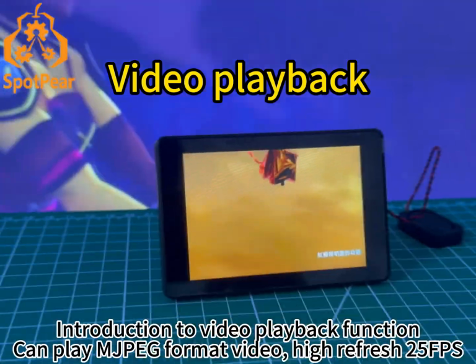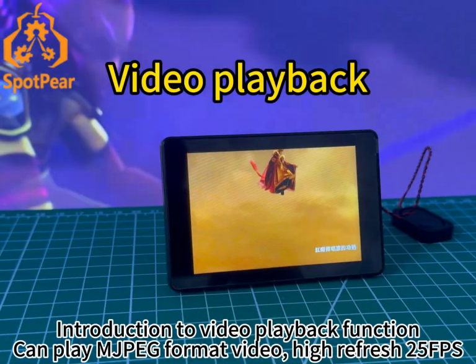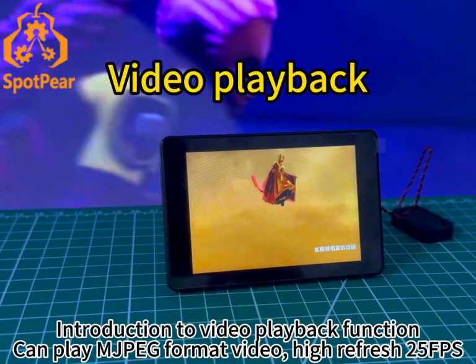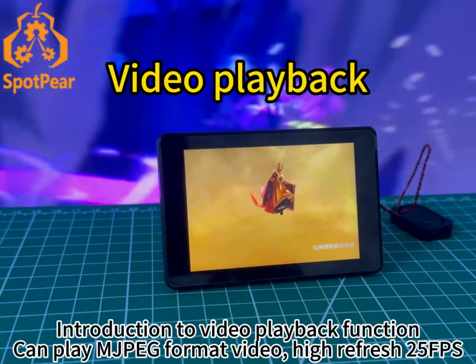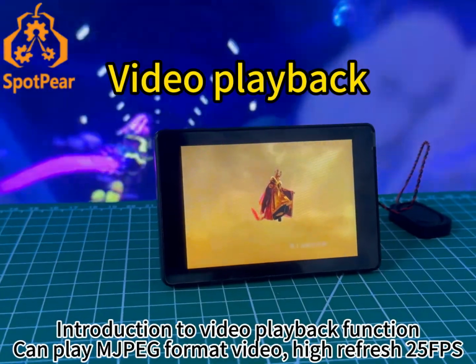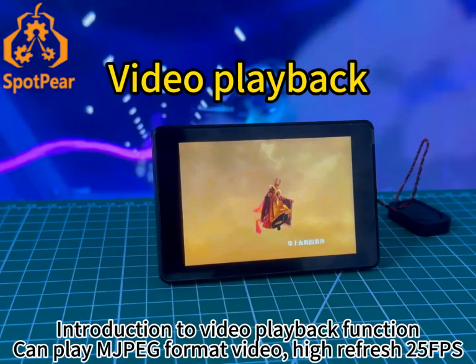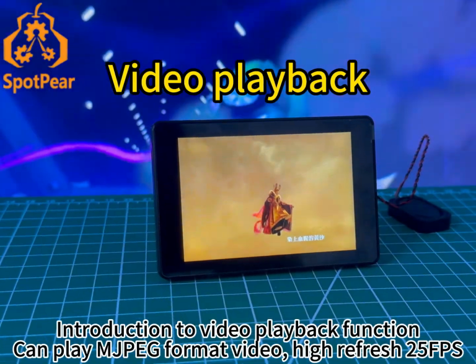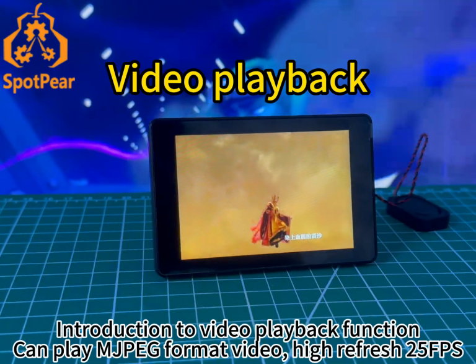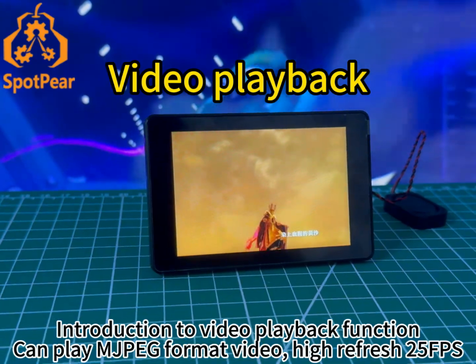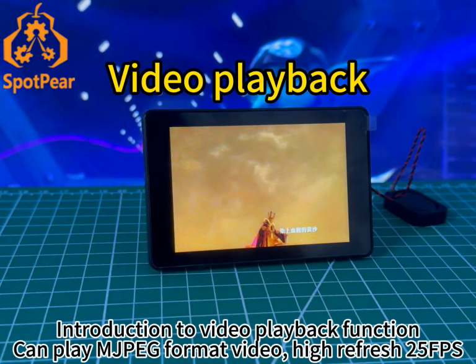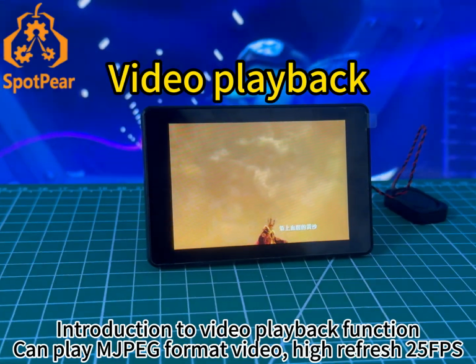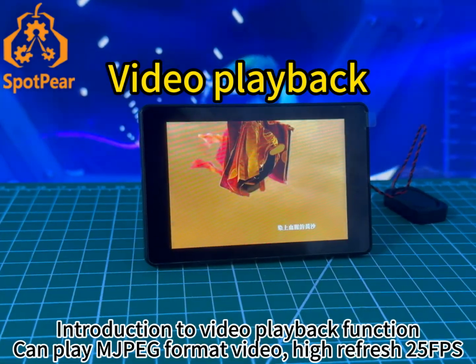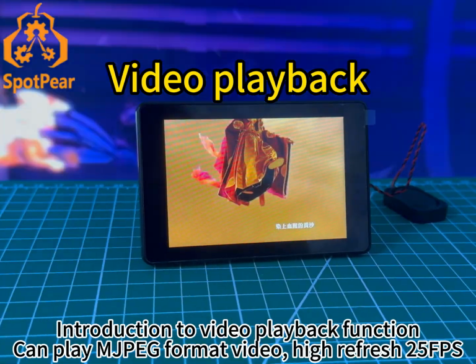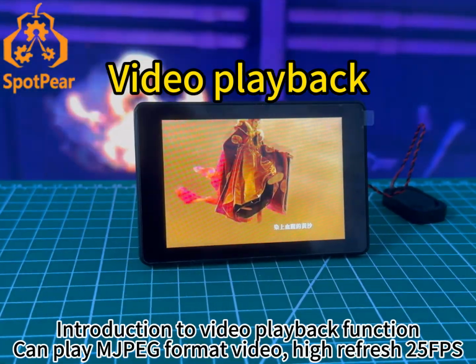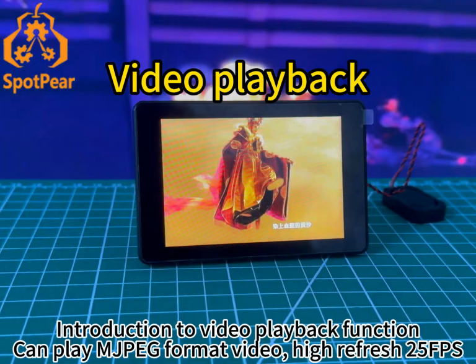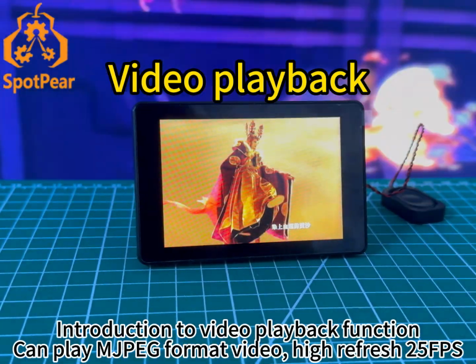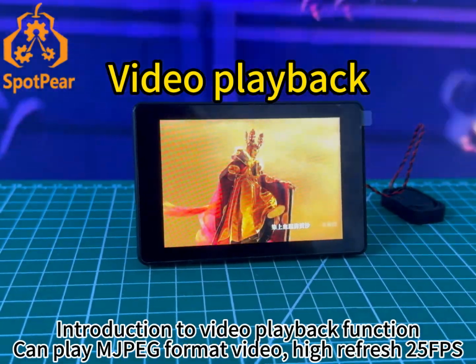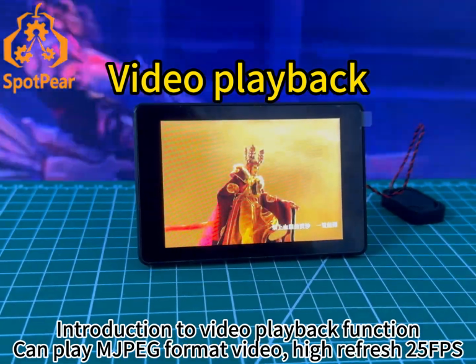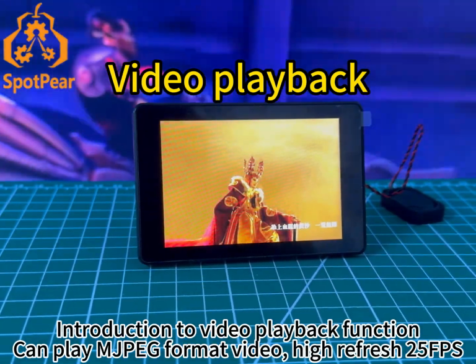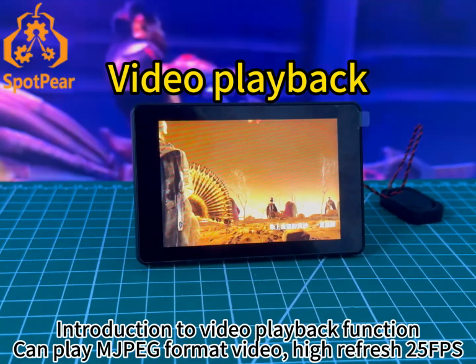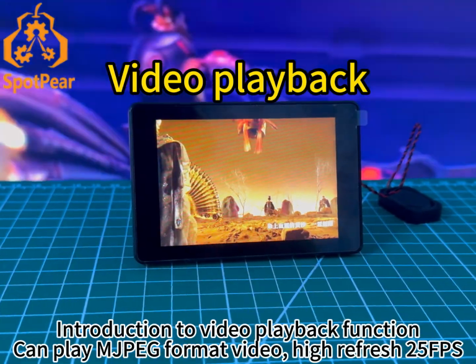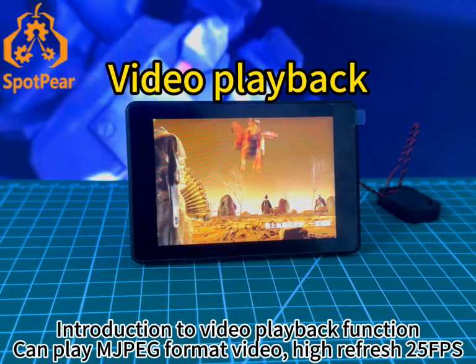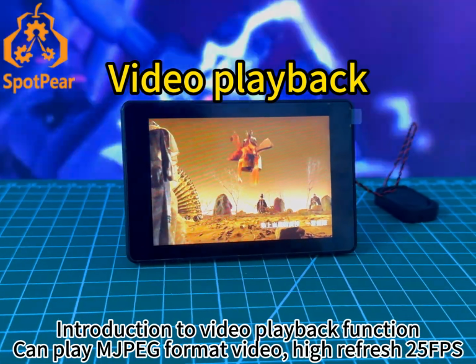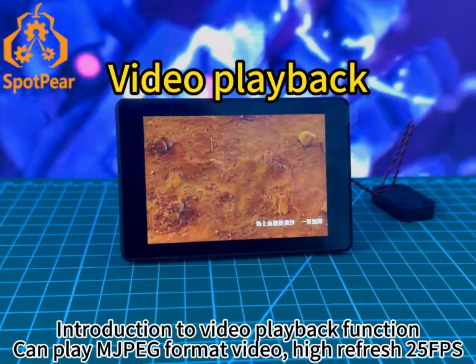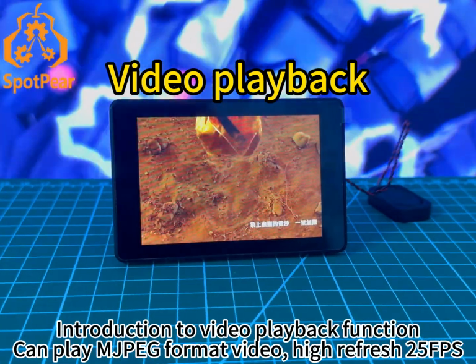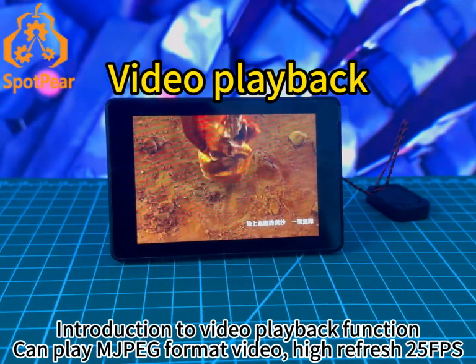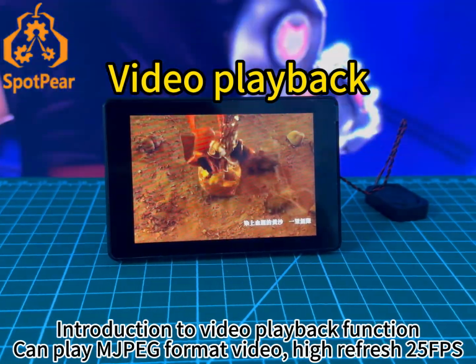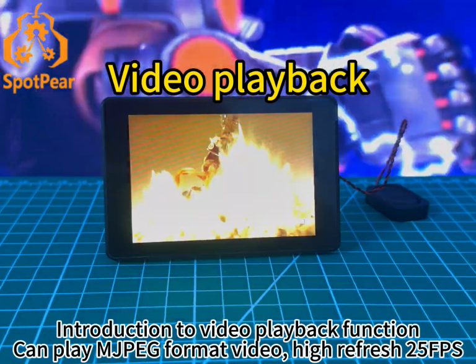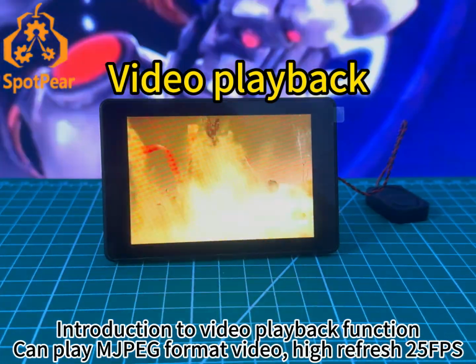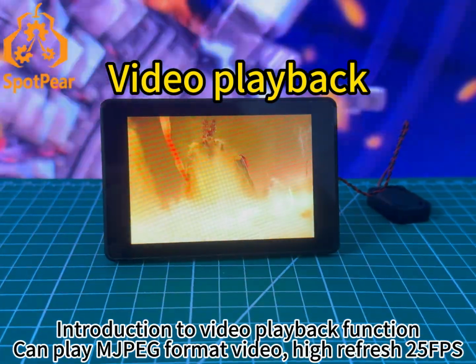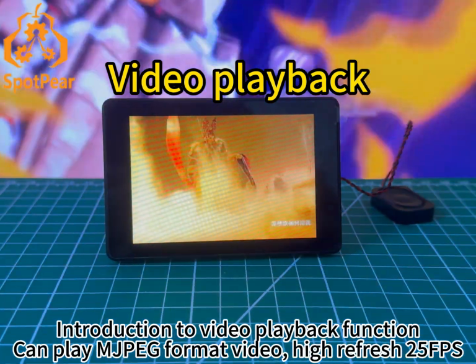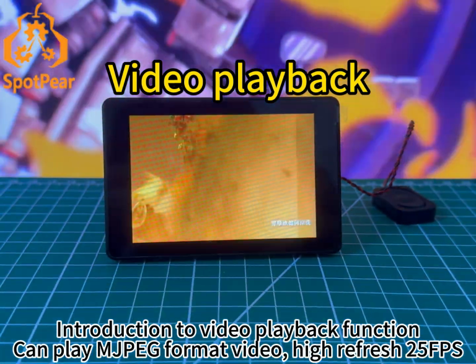Video playback function: can play MJPEG format video, with high-refresh up to 5fps.